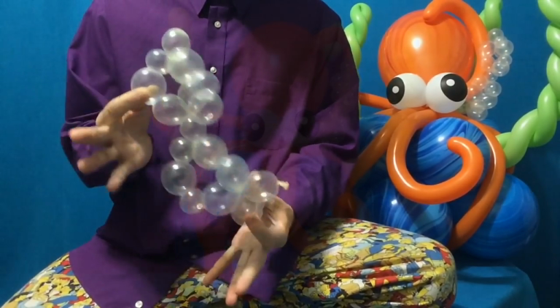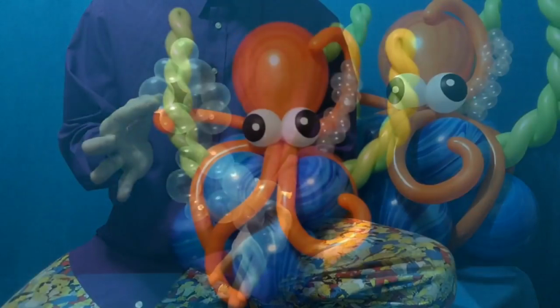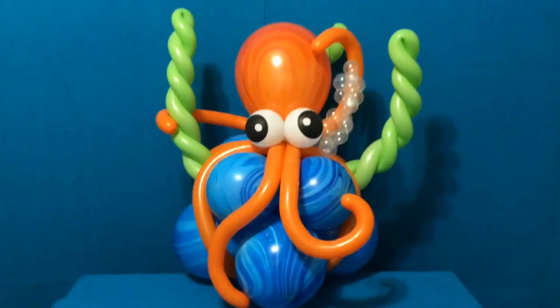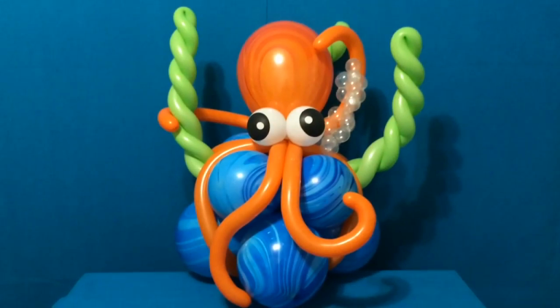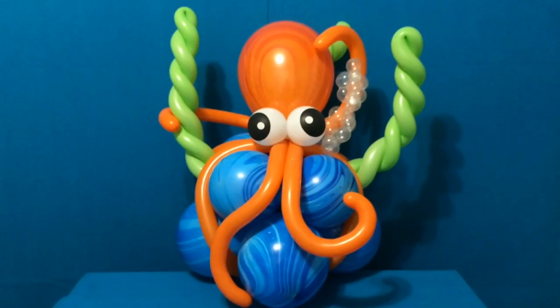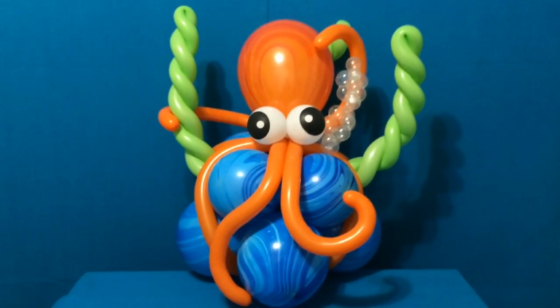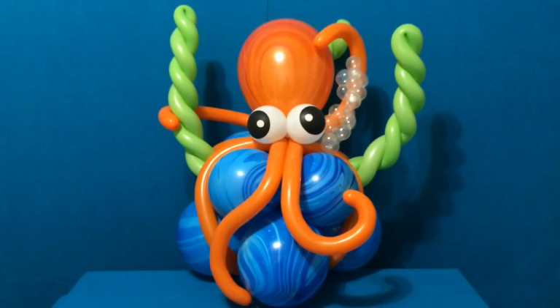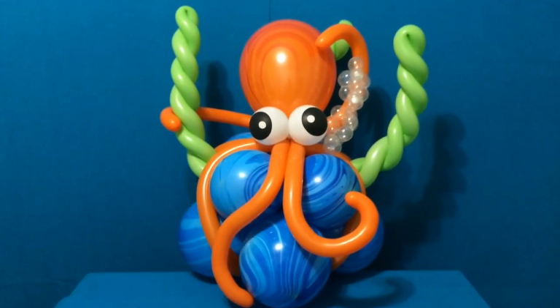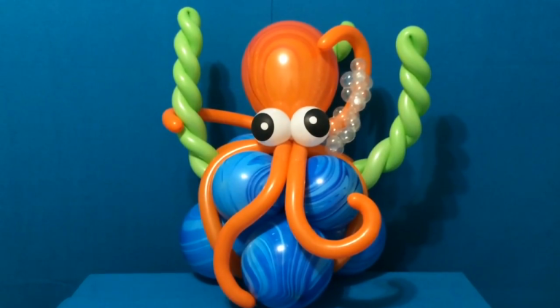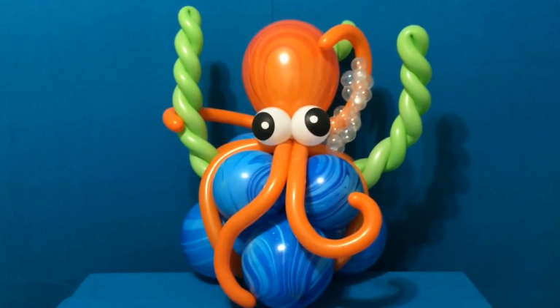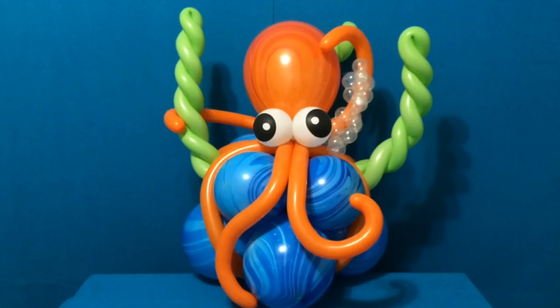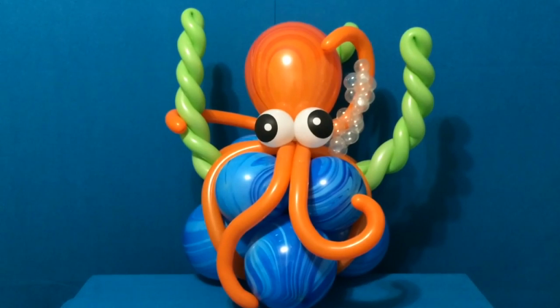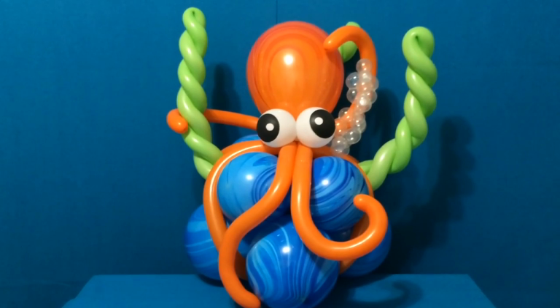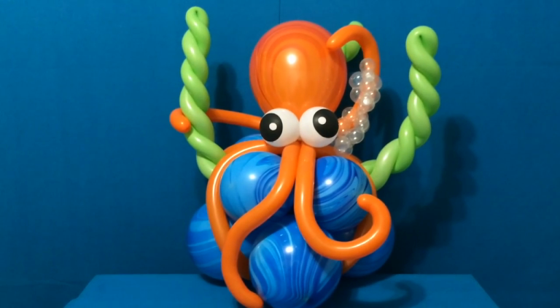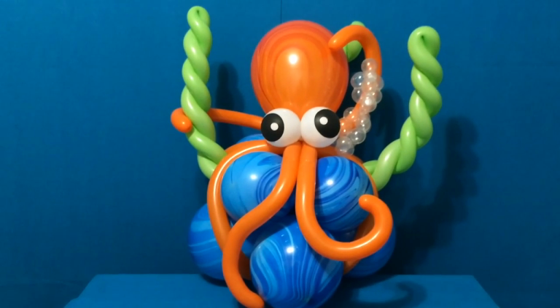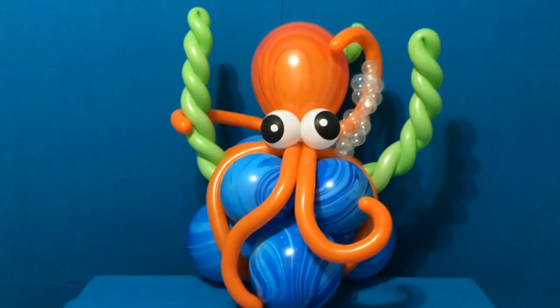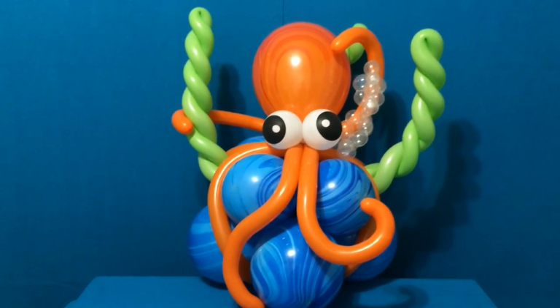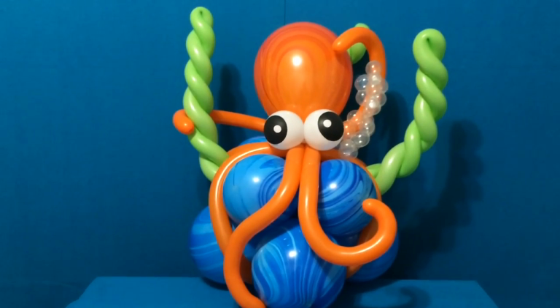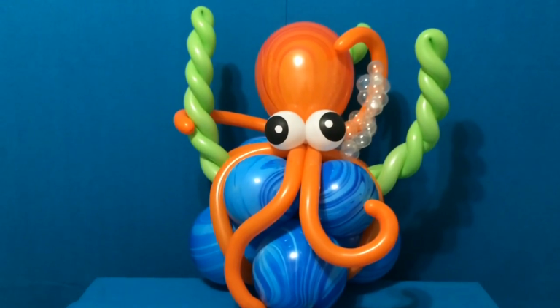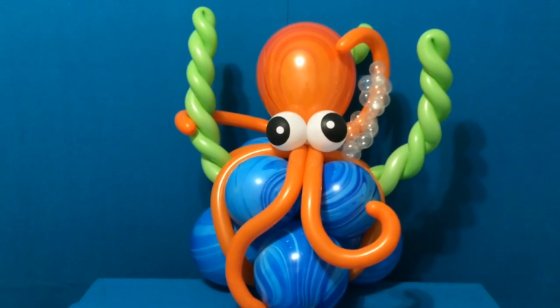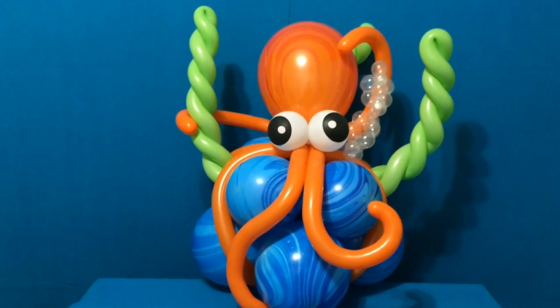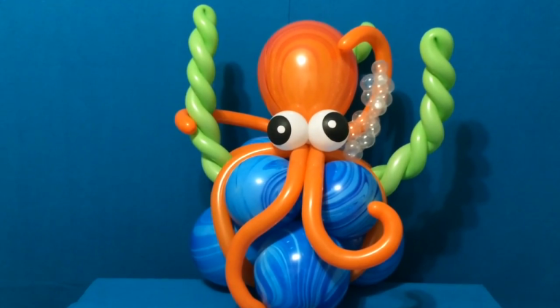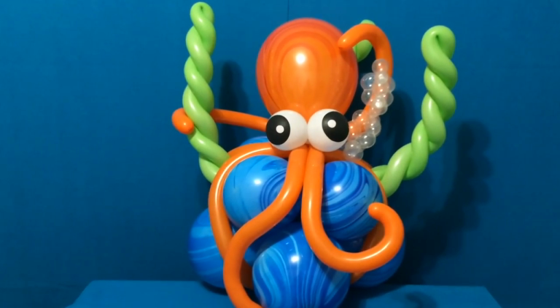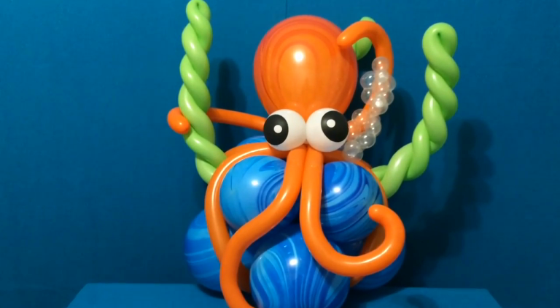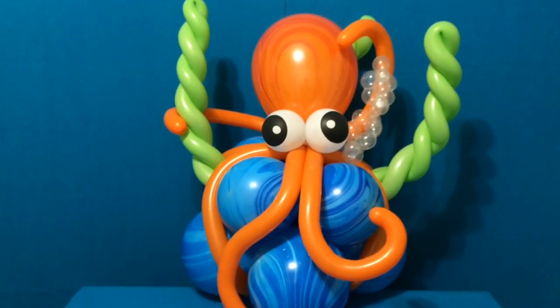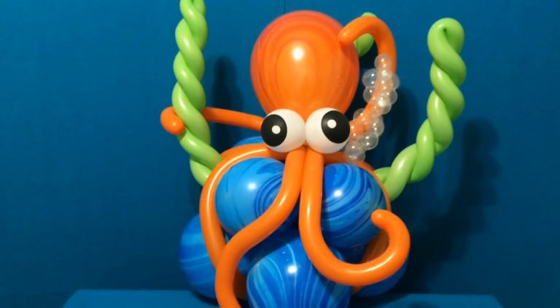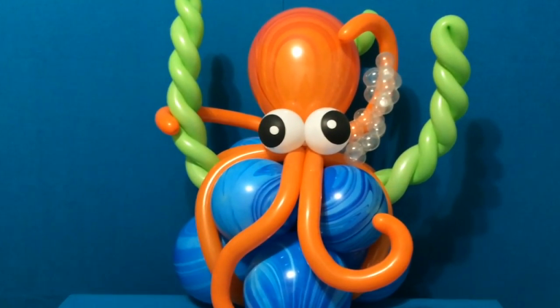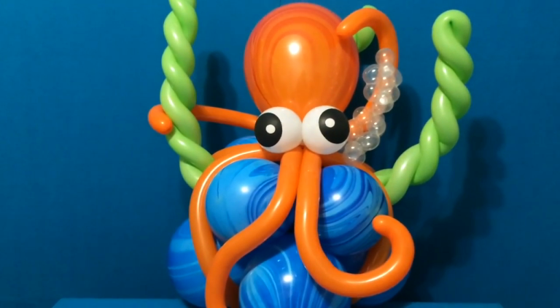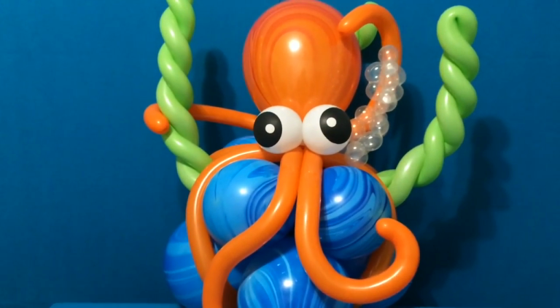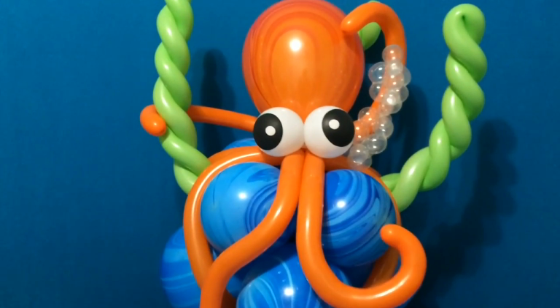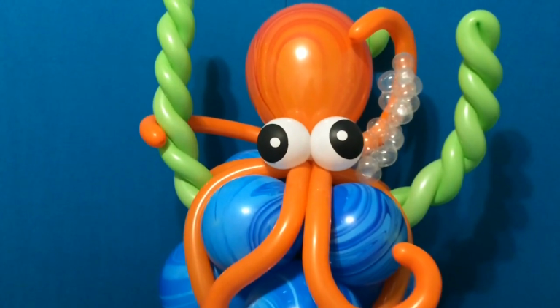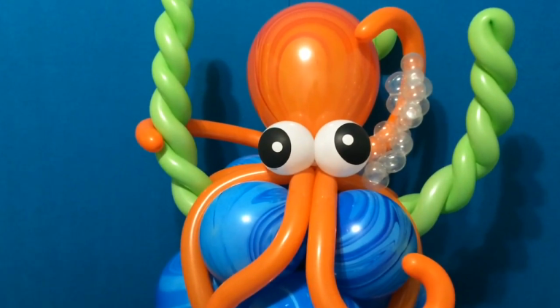Thank you so much for watching this video. I hope you enjoyed it, and I hope you check out all the other great balloon twisting and balloon decorating tutorials here on the Balloon Sage Channel.